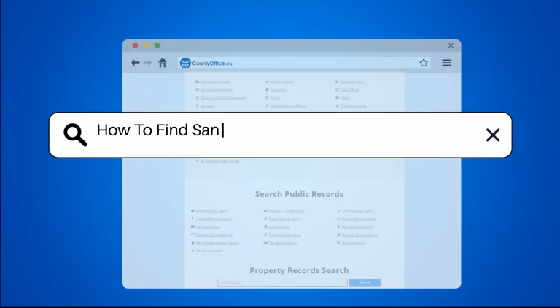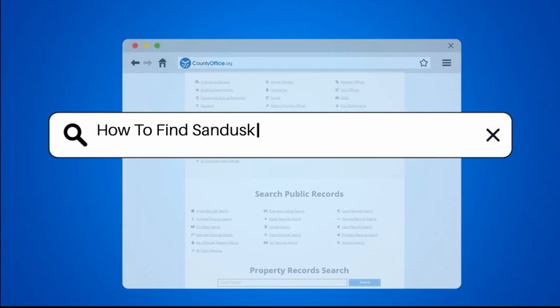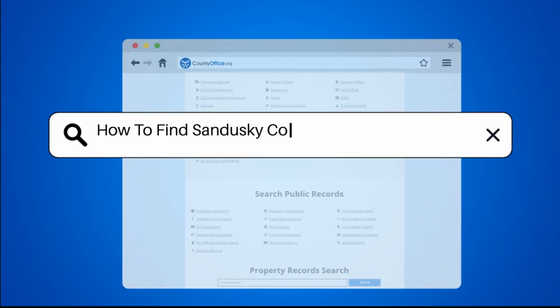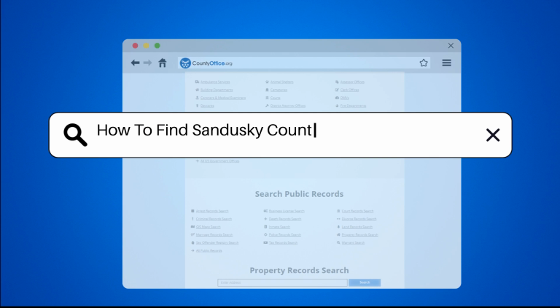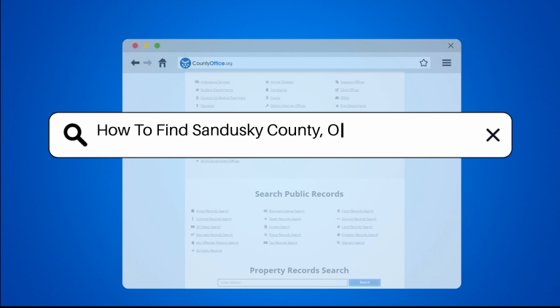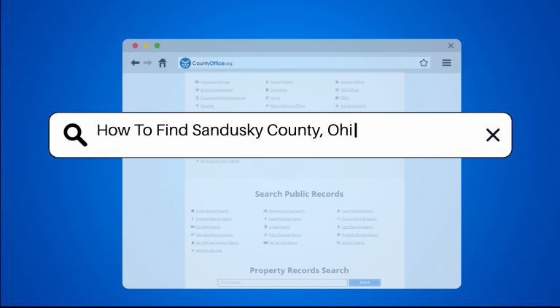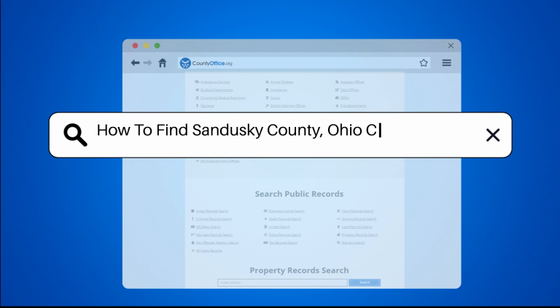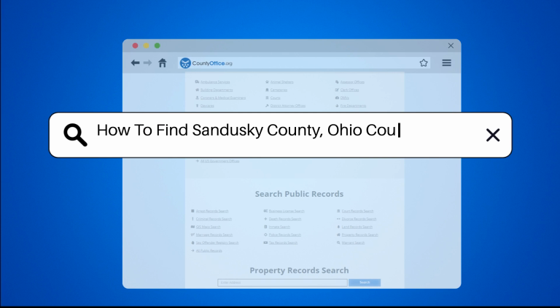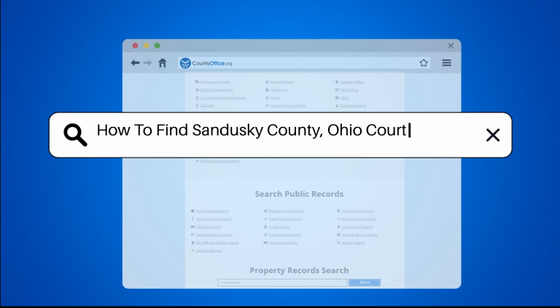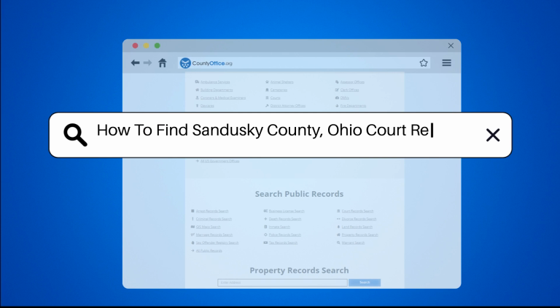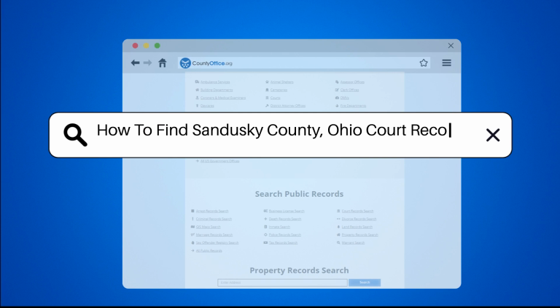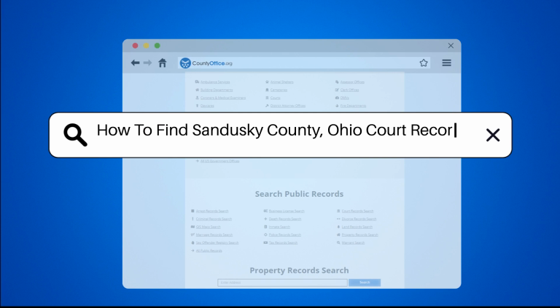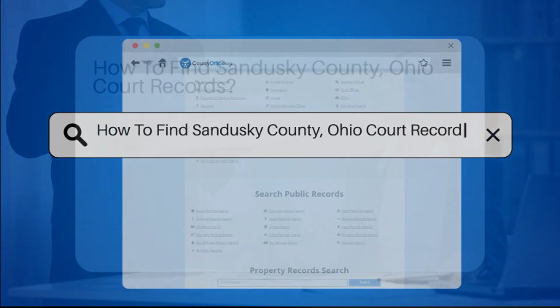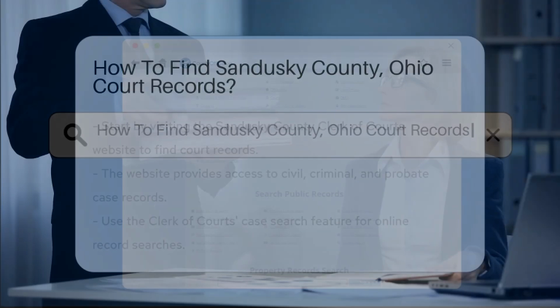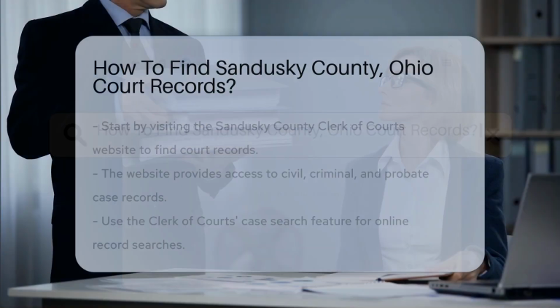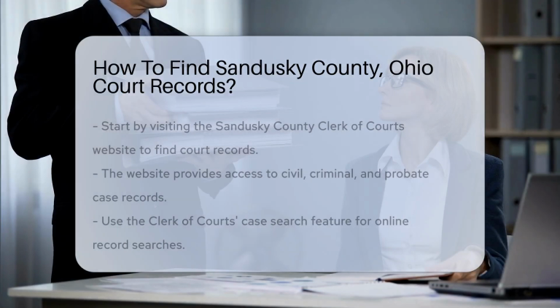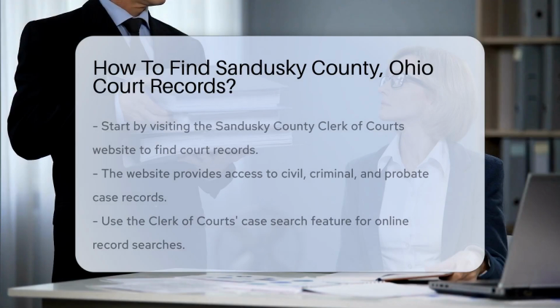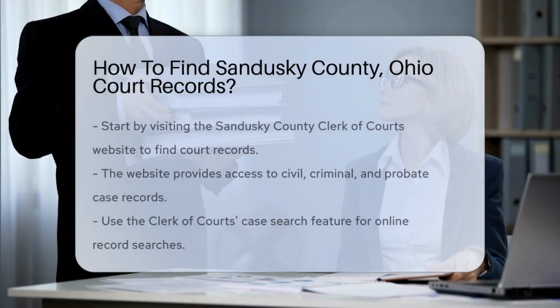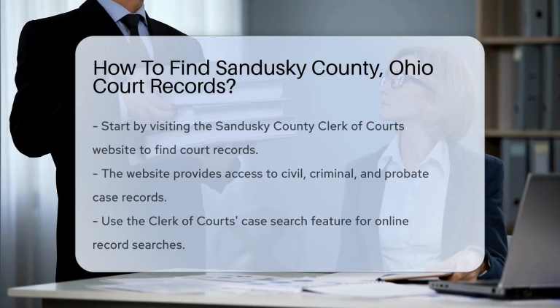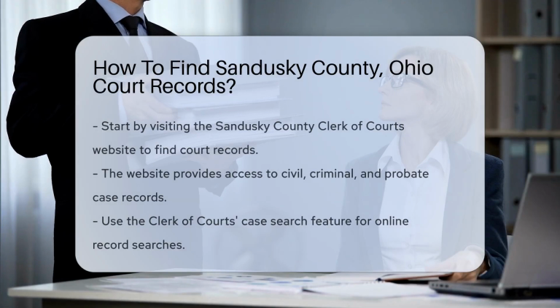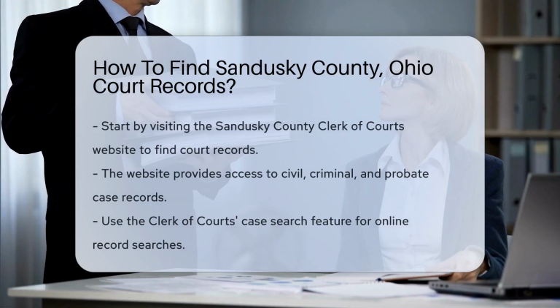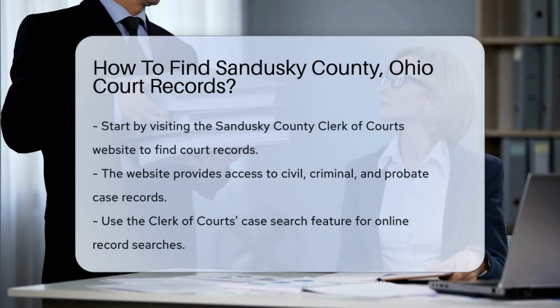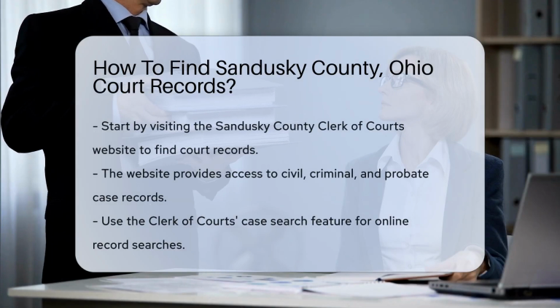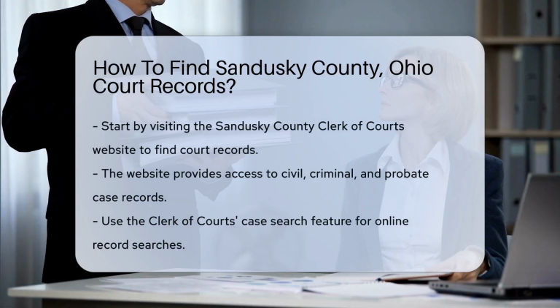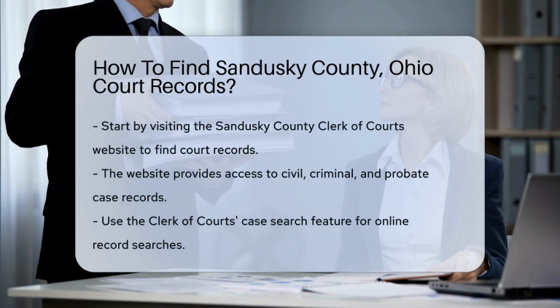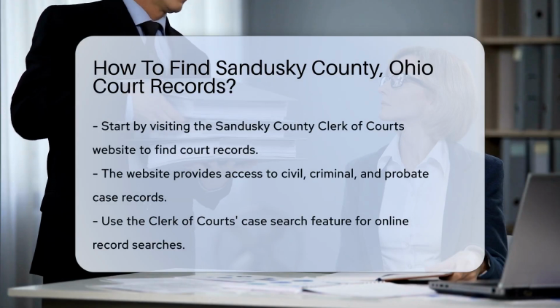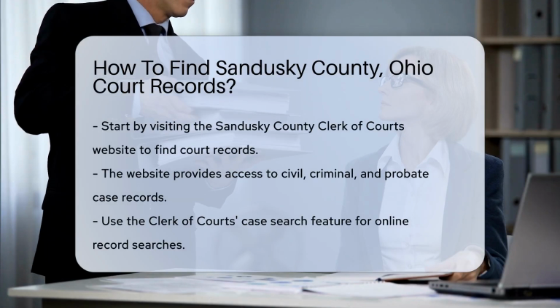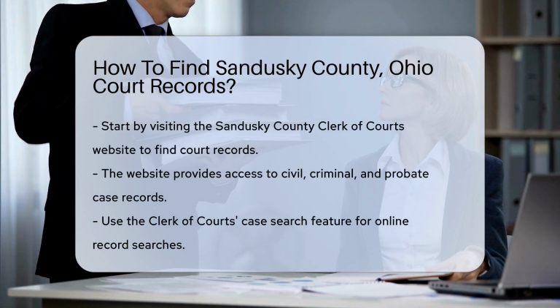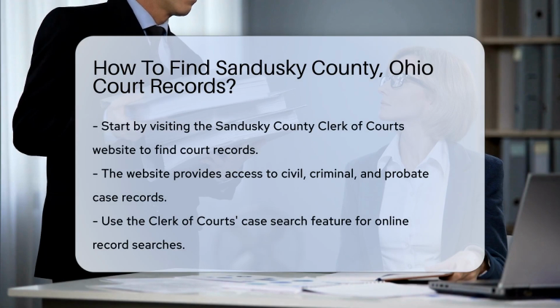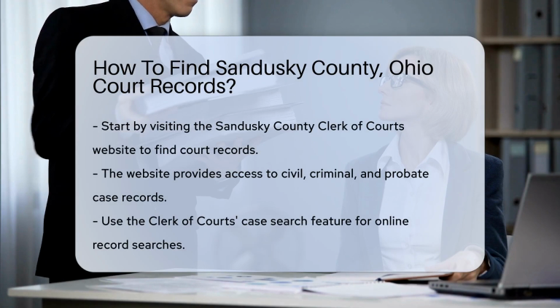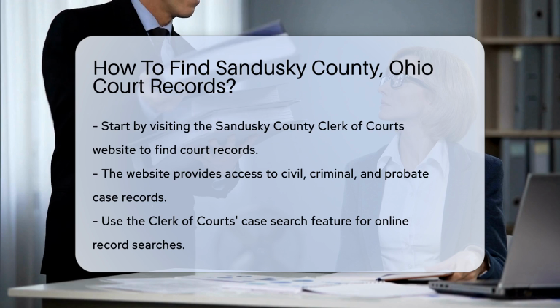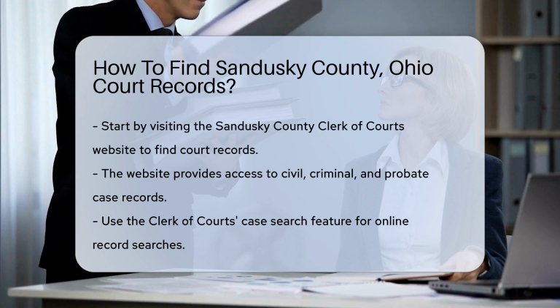How to find Sandusky County, Ohio court records? Finding court records in Sandusky County, Ohio is a straightforward process.